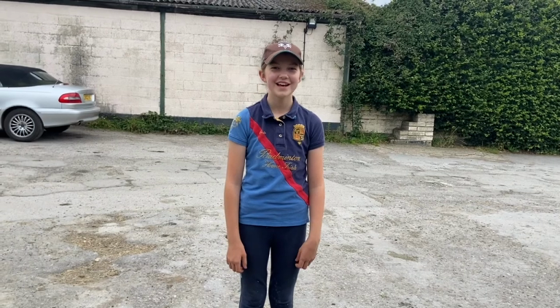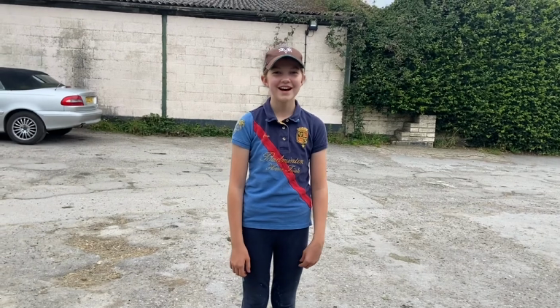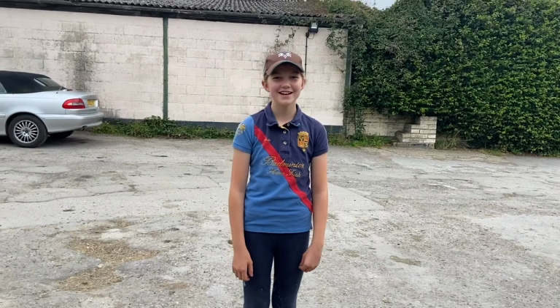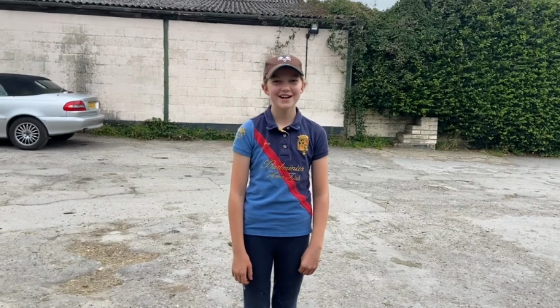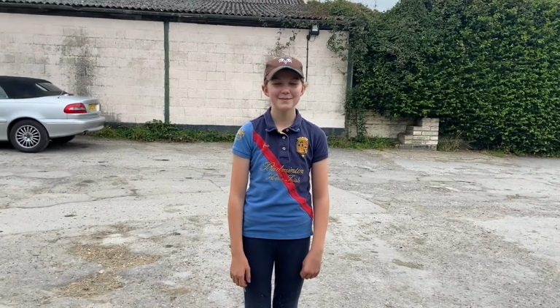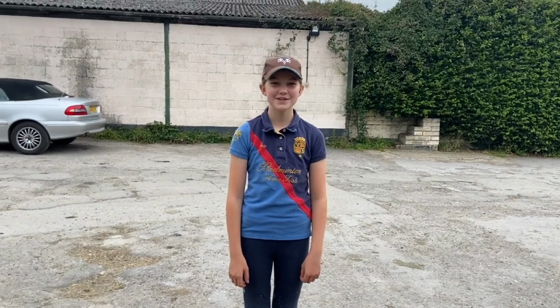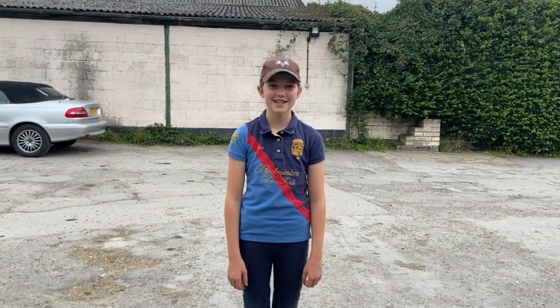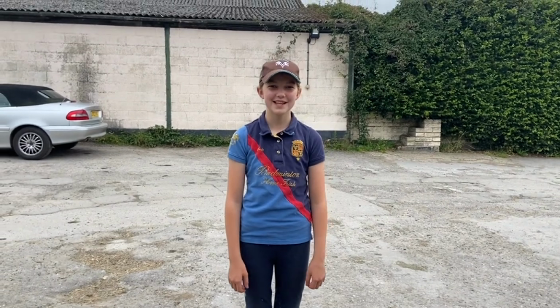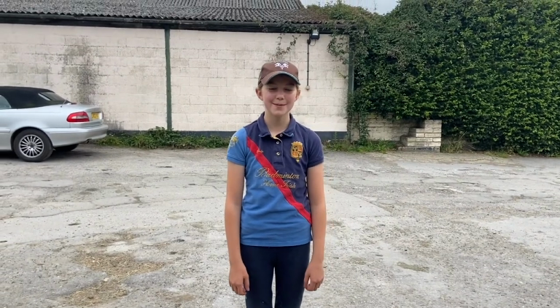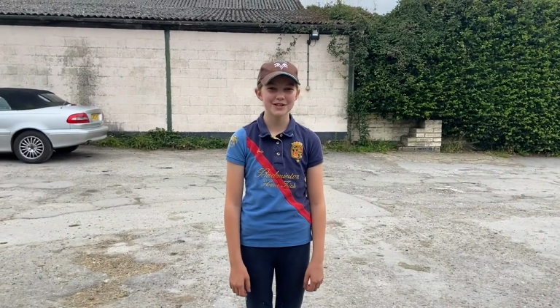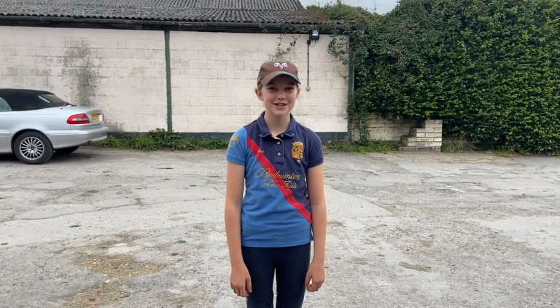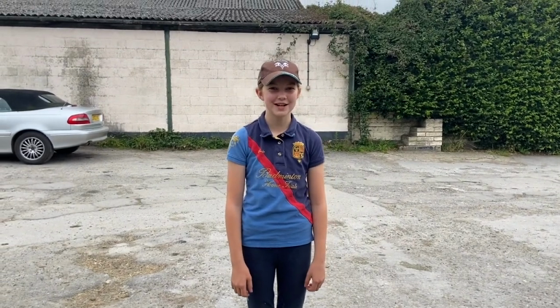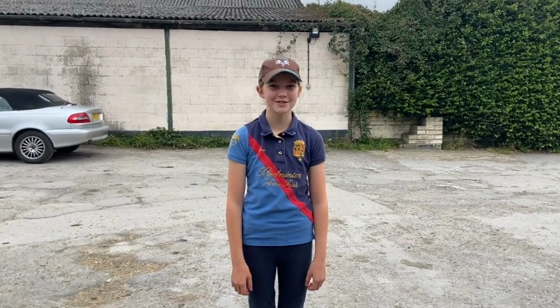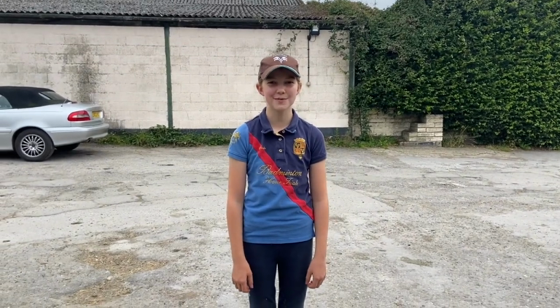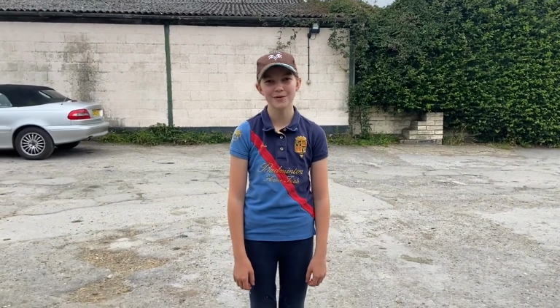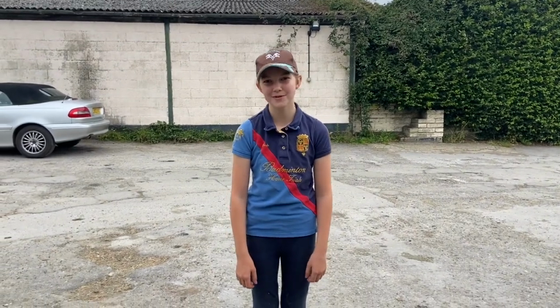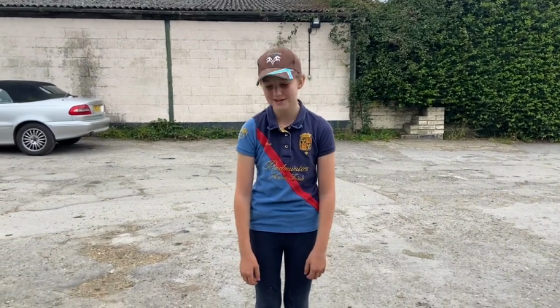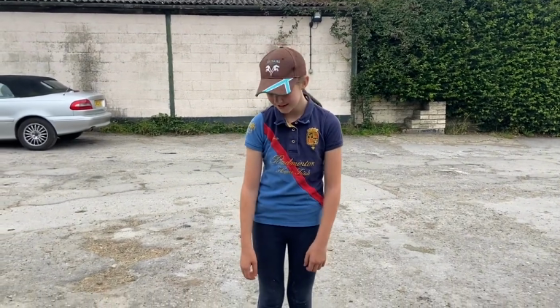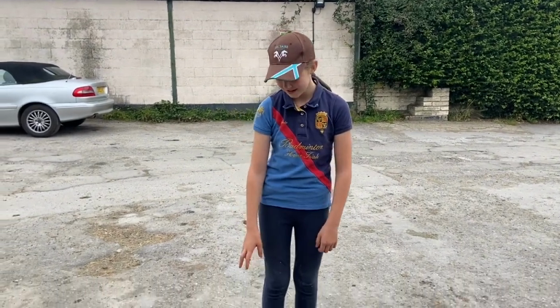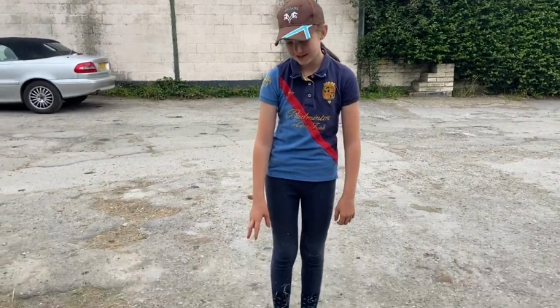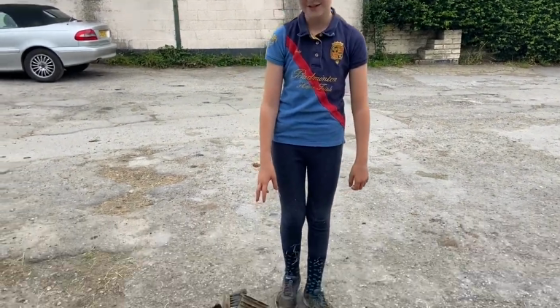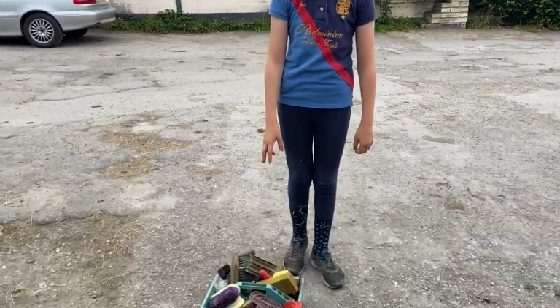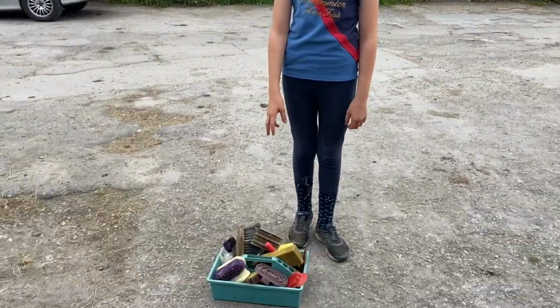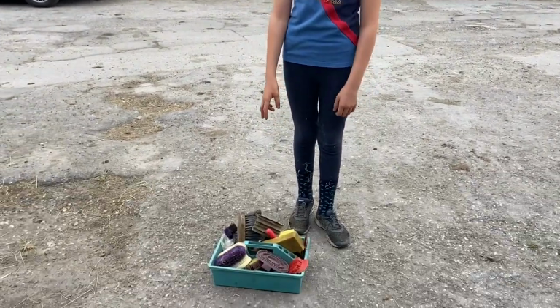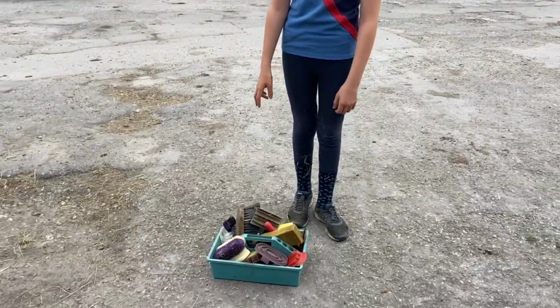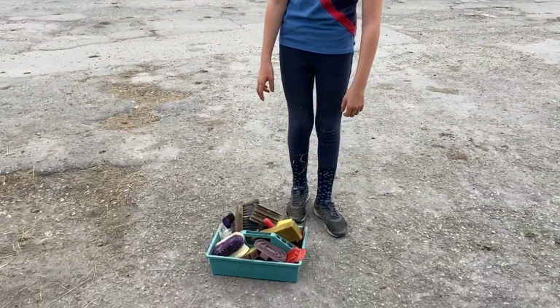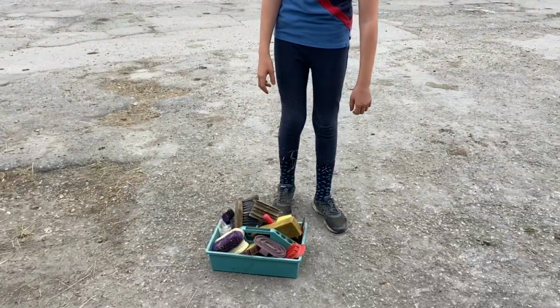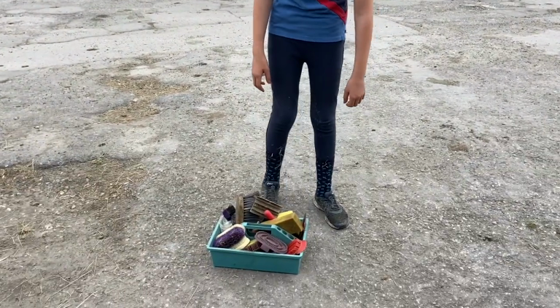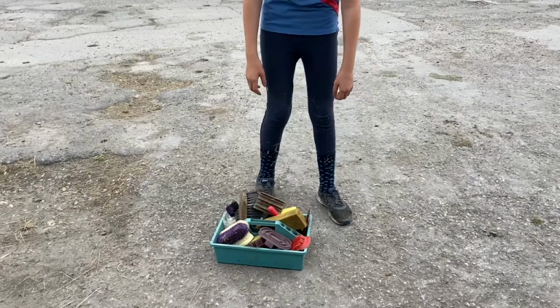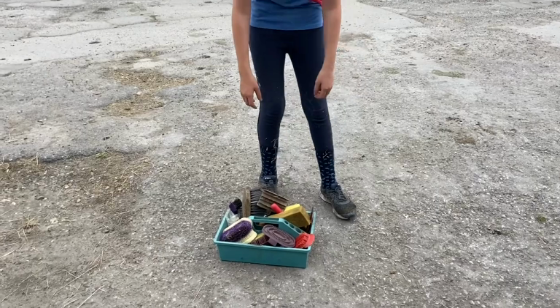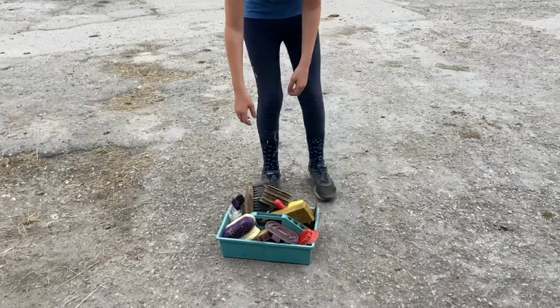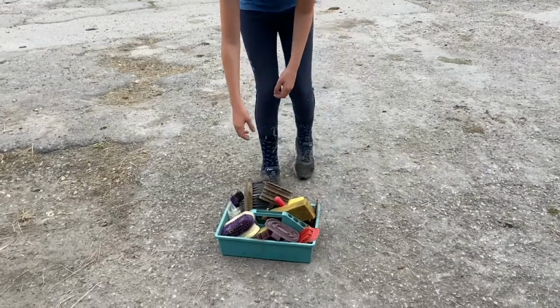Hi, I'm Lucy and I'm going to show you how to groom a horse. This is your average grooming kit and I'll show you what's inside it.